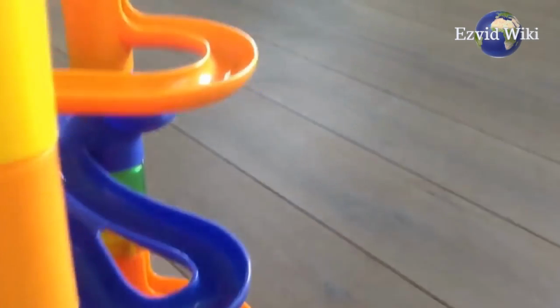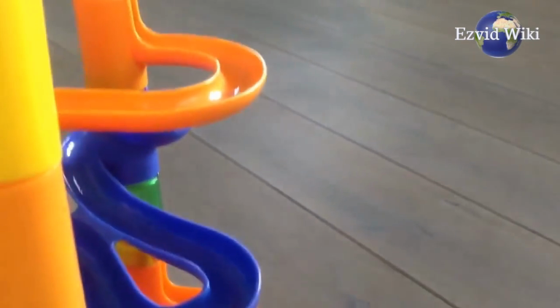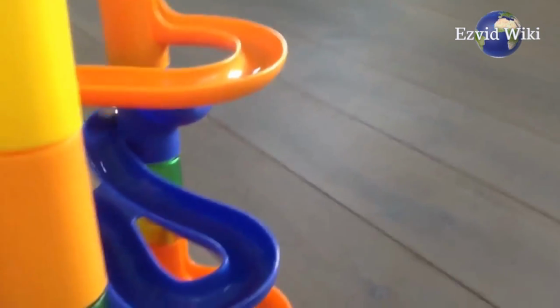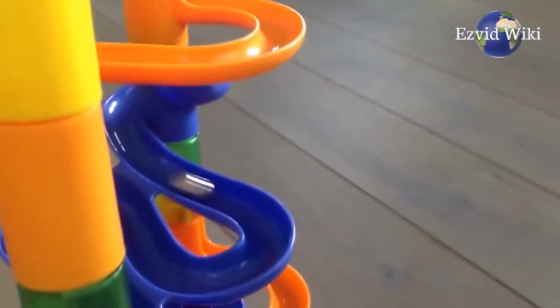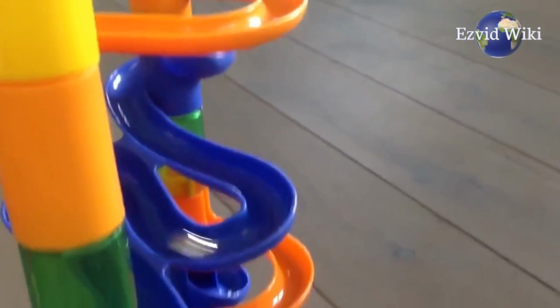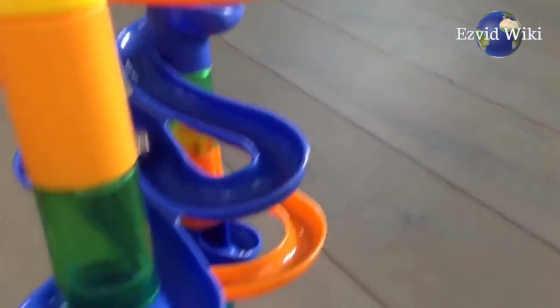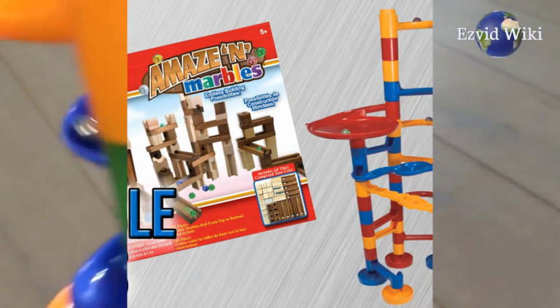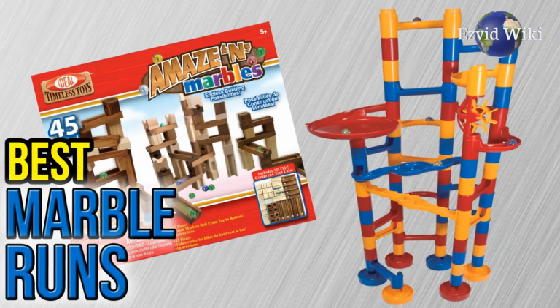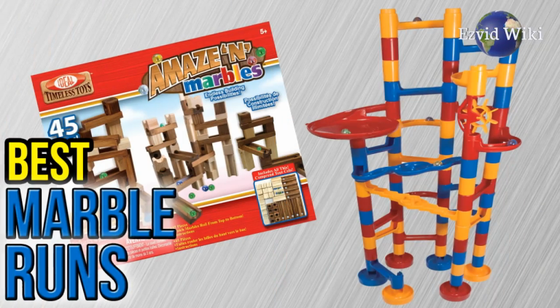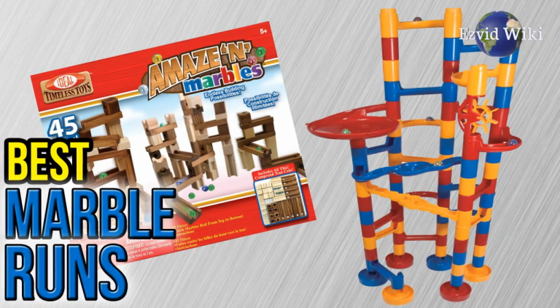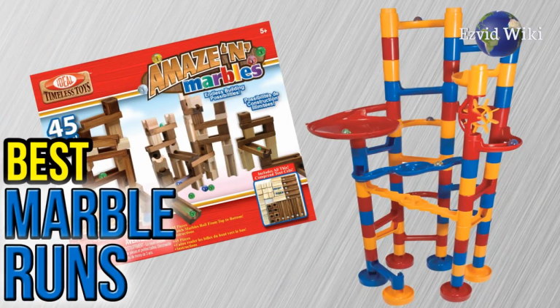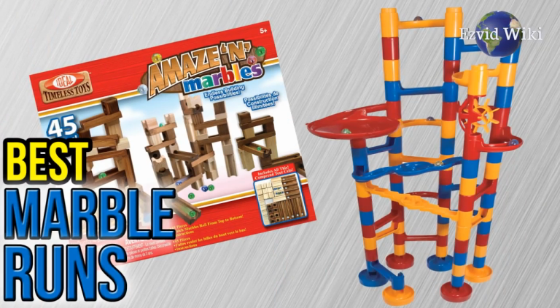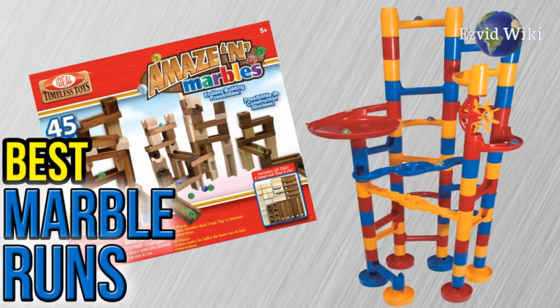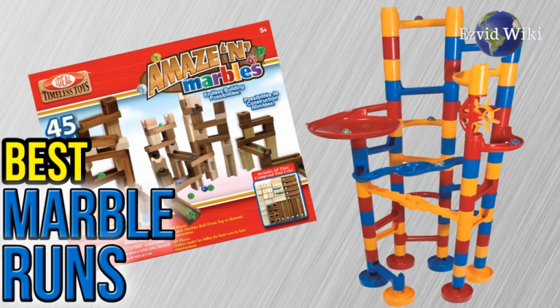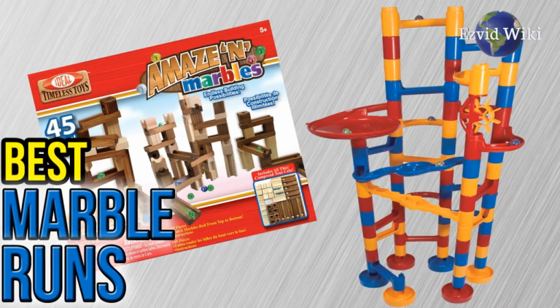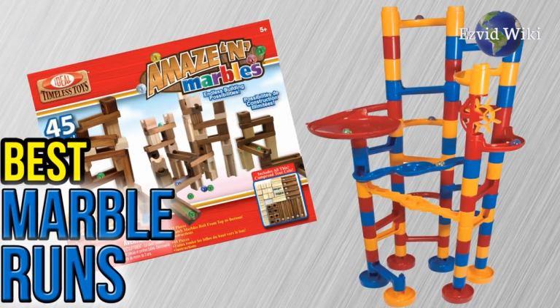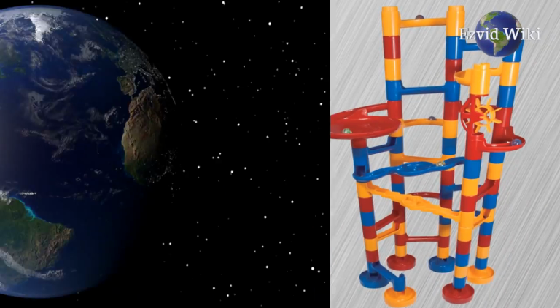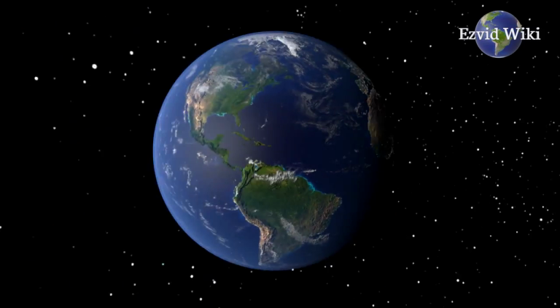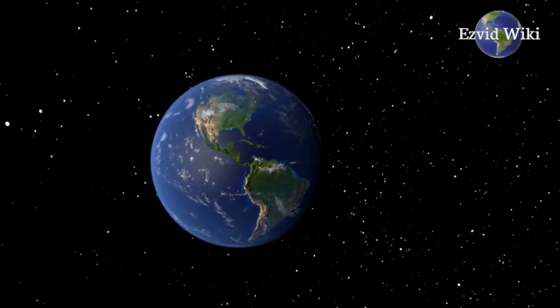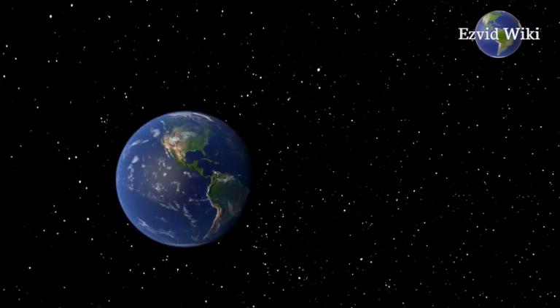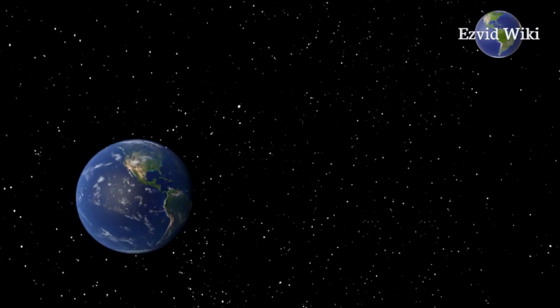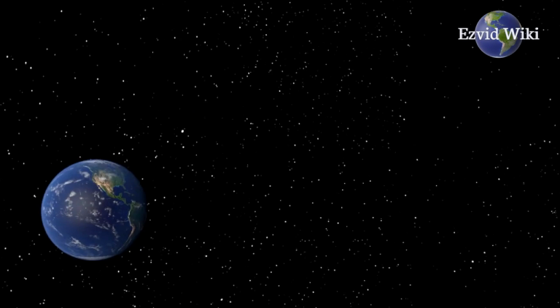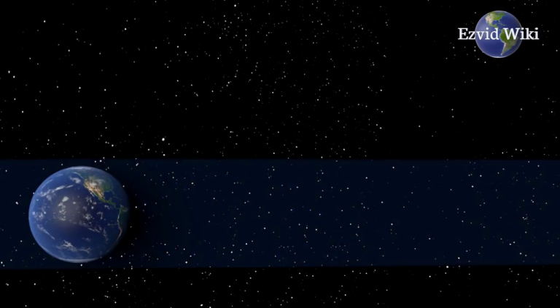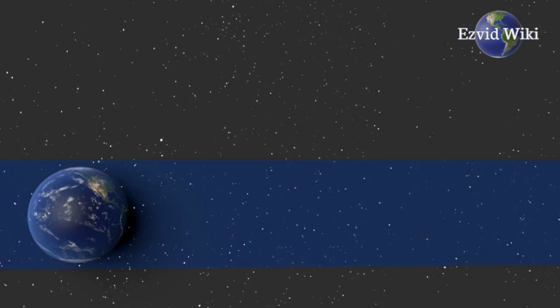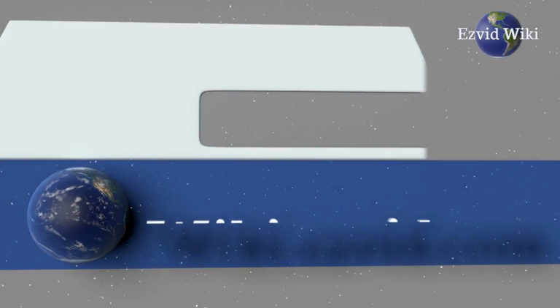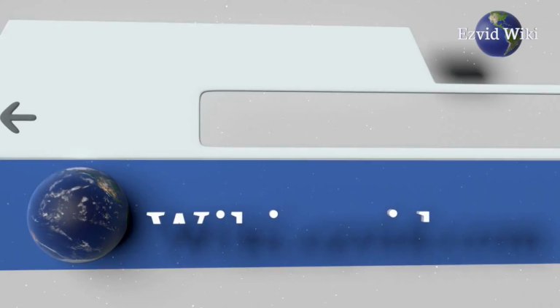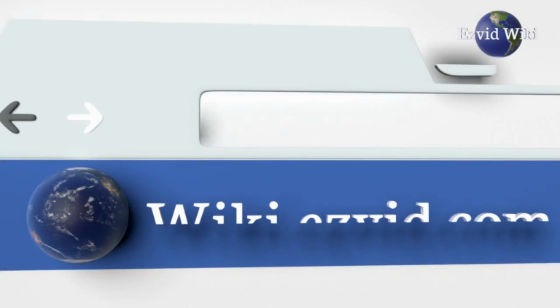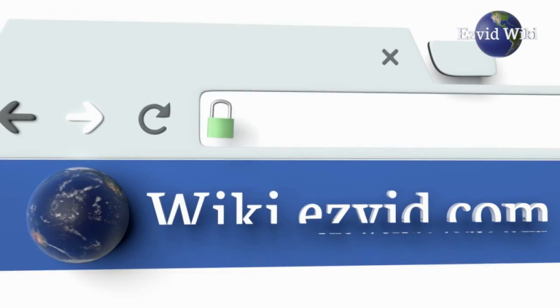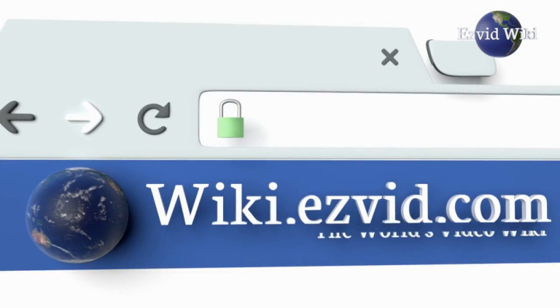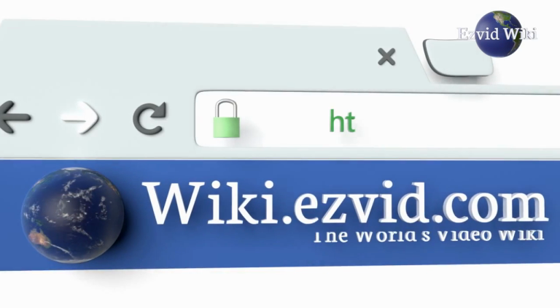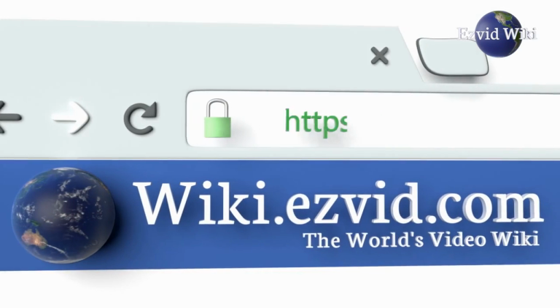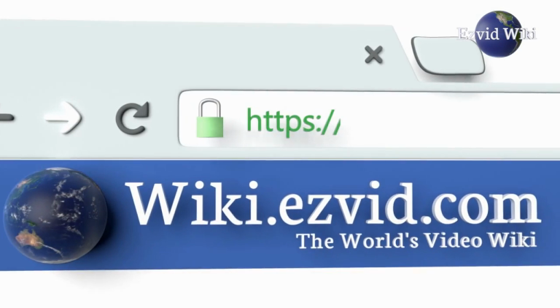To get the newest list of the best marble runs available, go to wiki.easyvid.com, or click beneath this video.